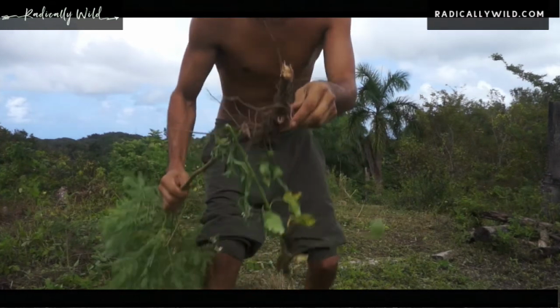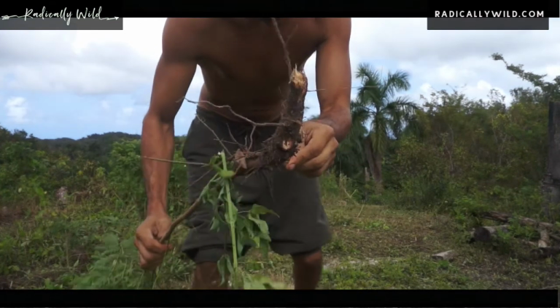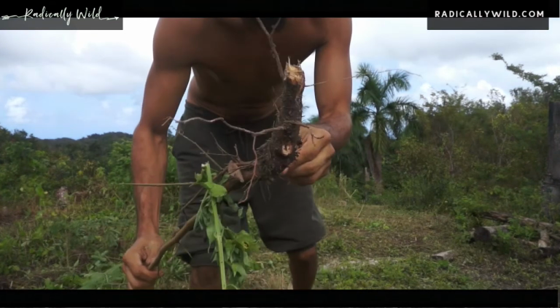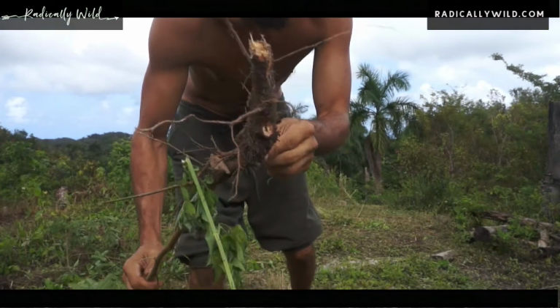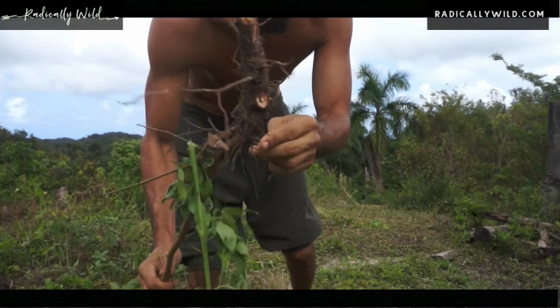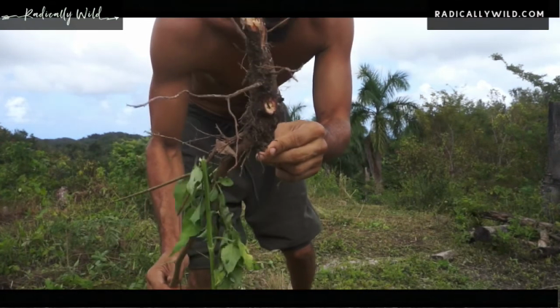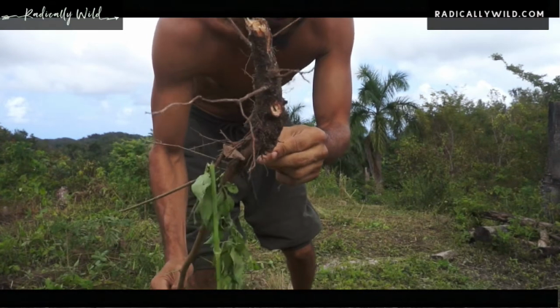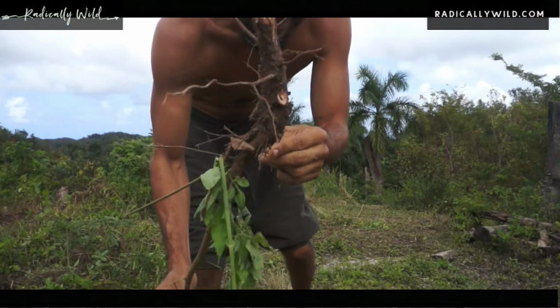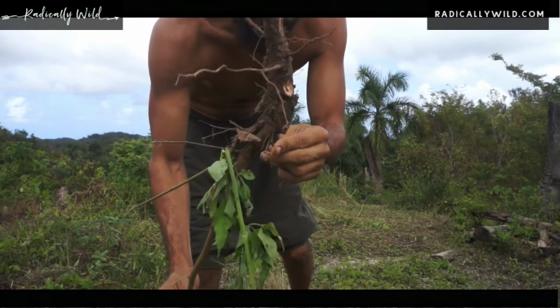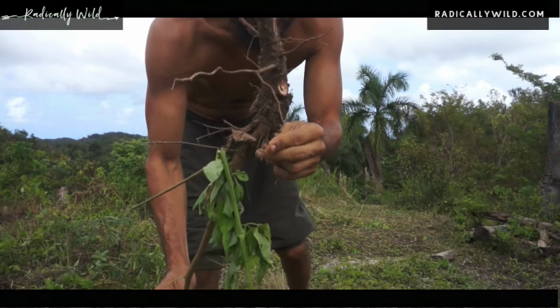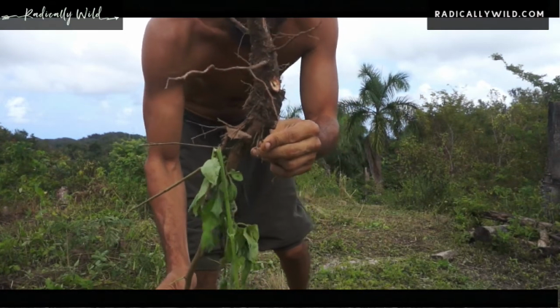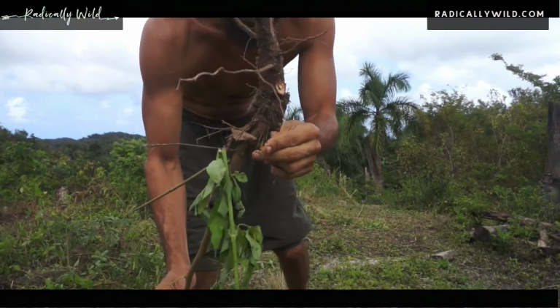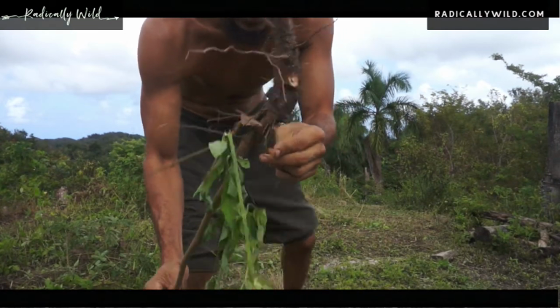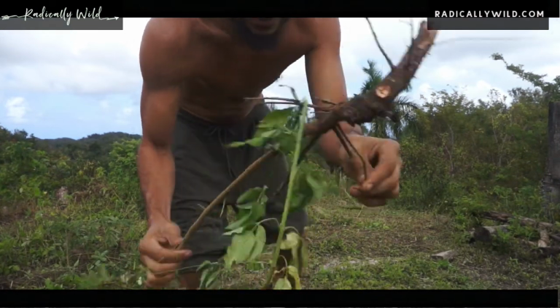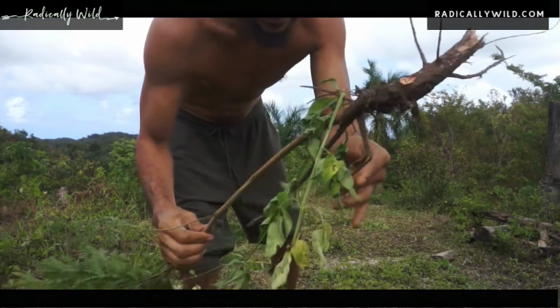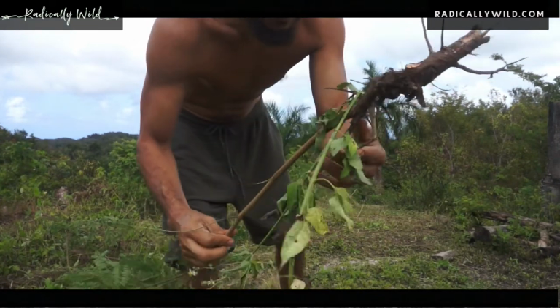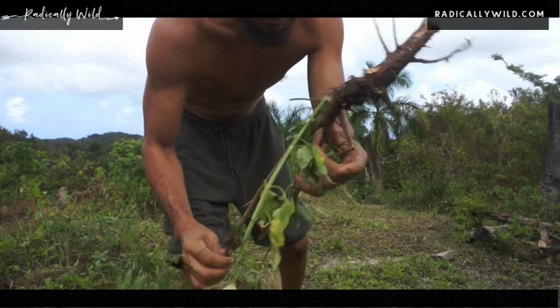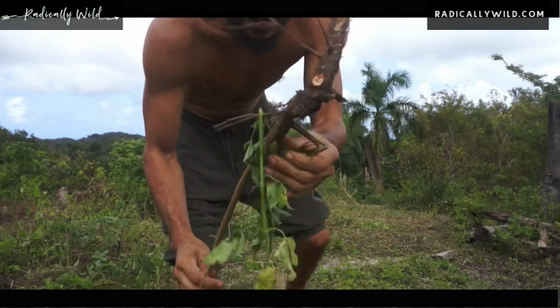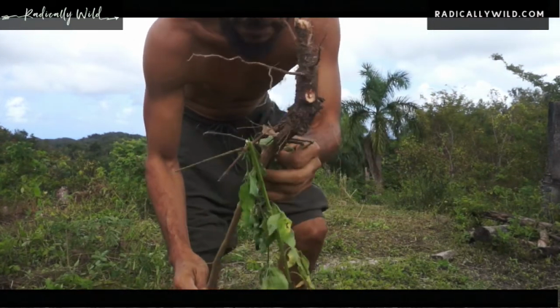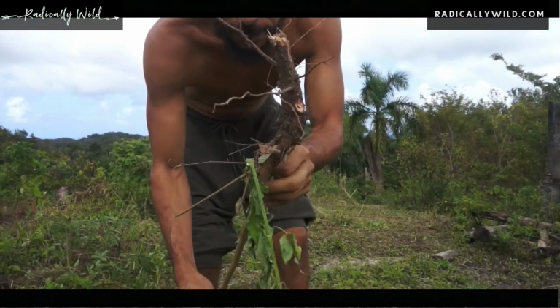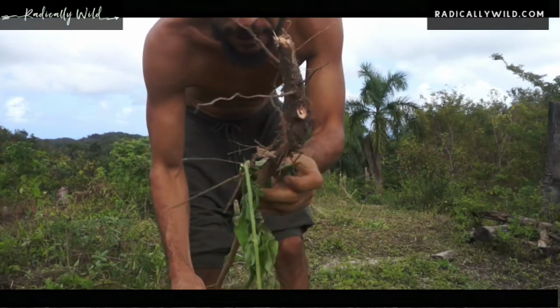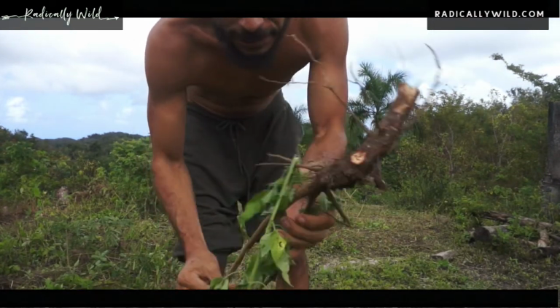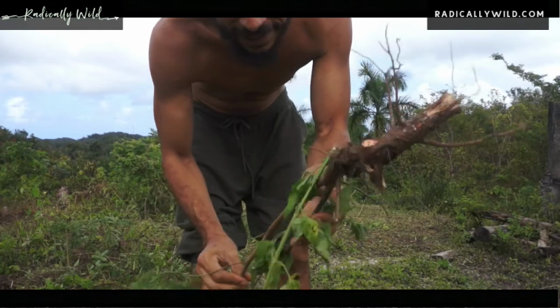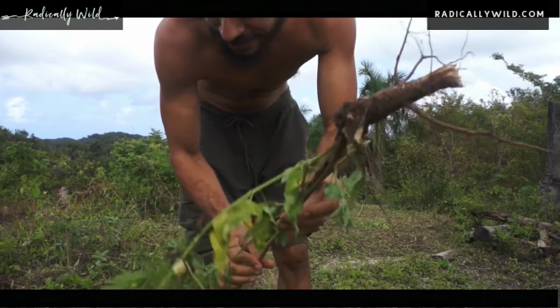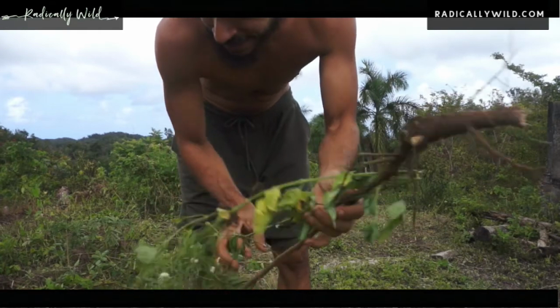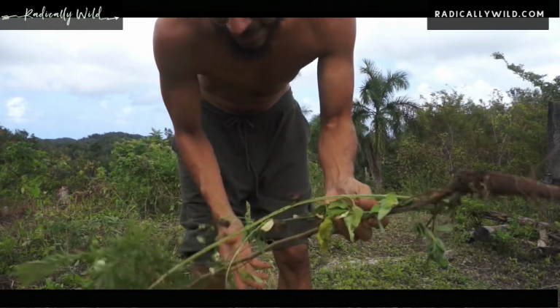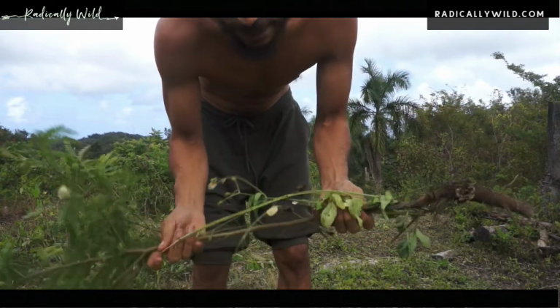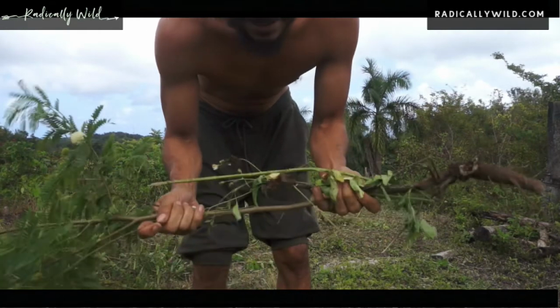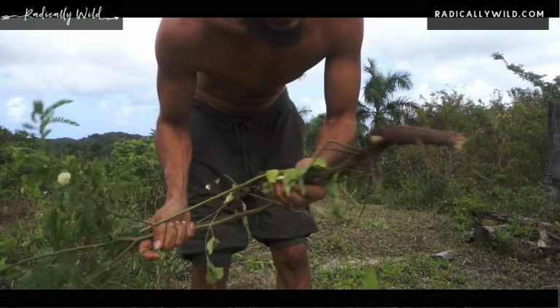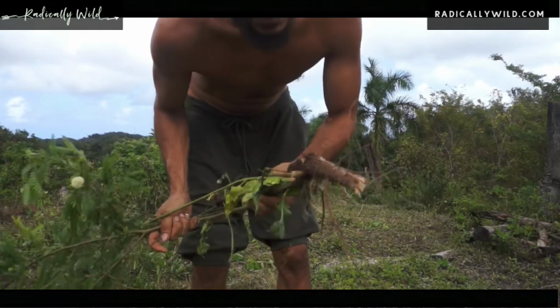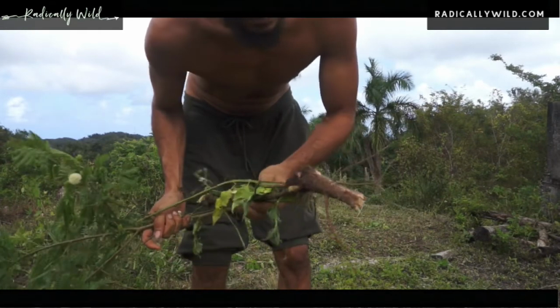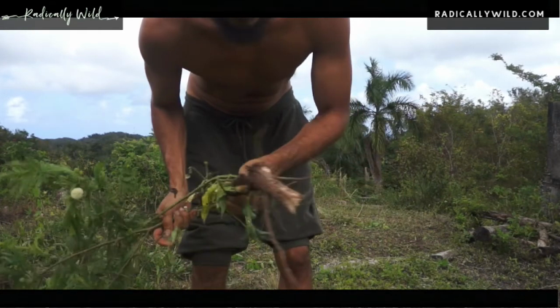We have very deep tap roots — every plant has a purpose, but sometimes they just got to go.